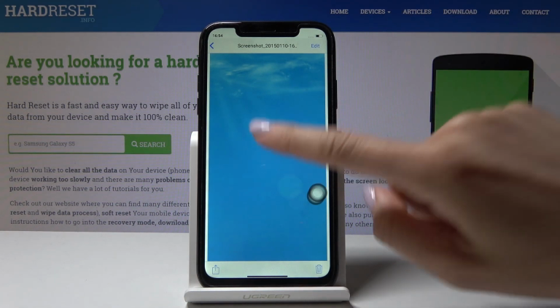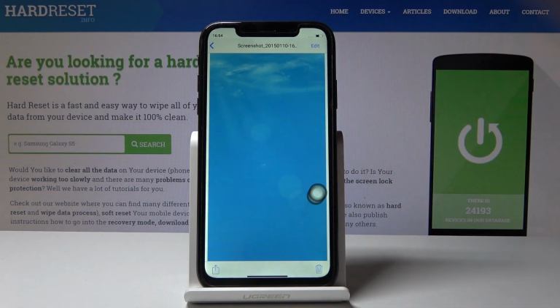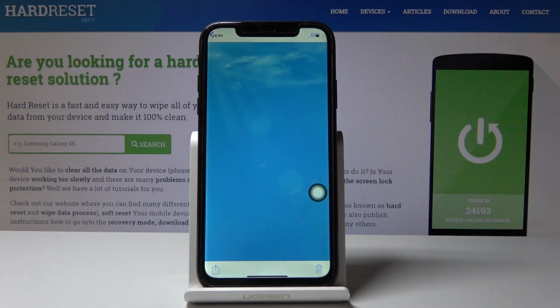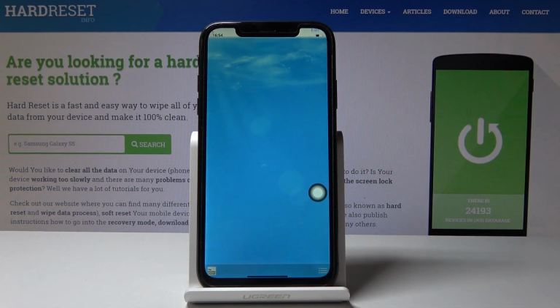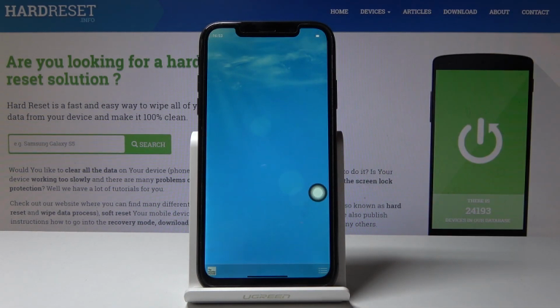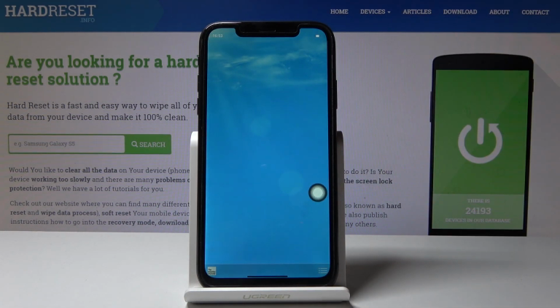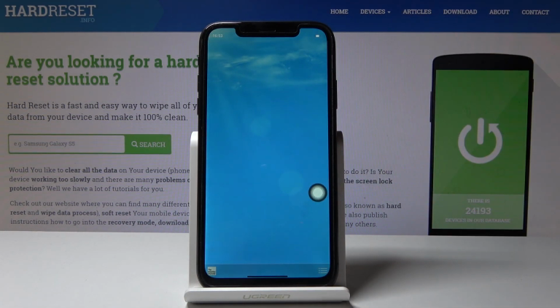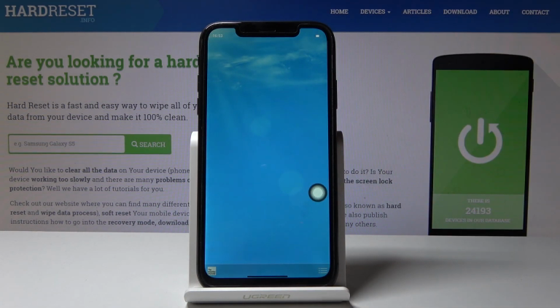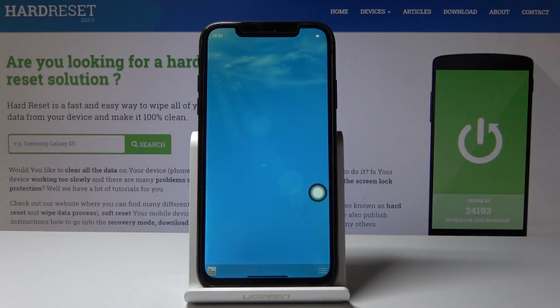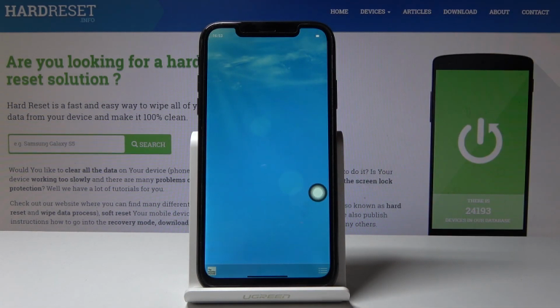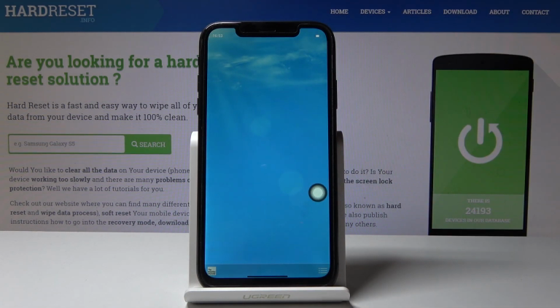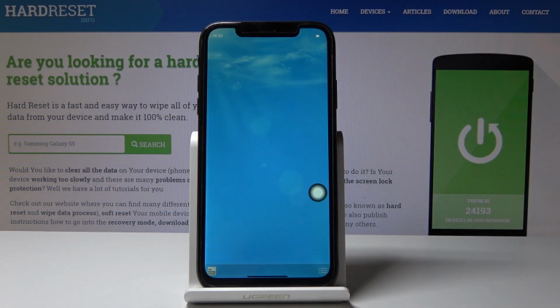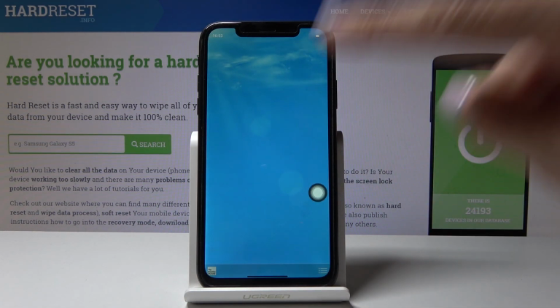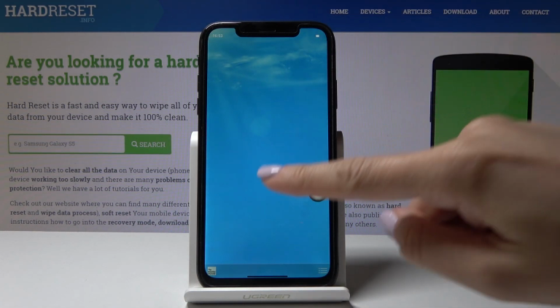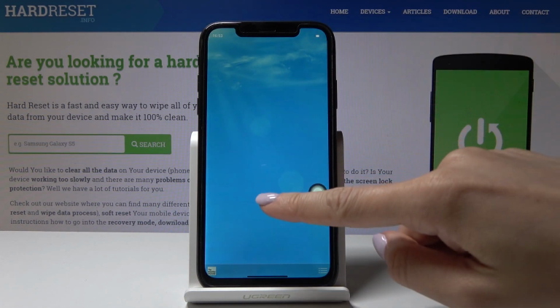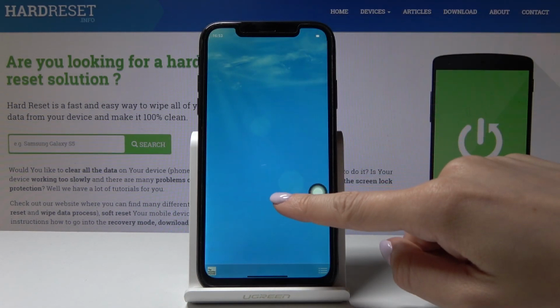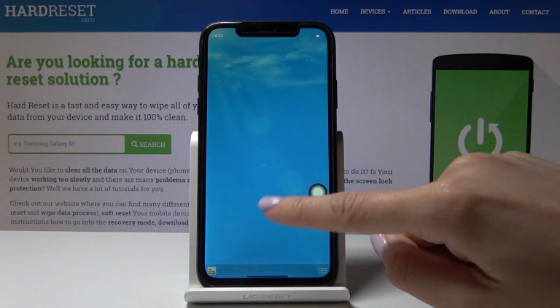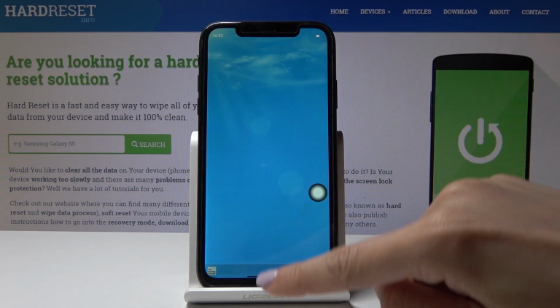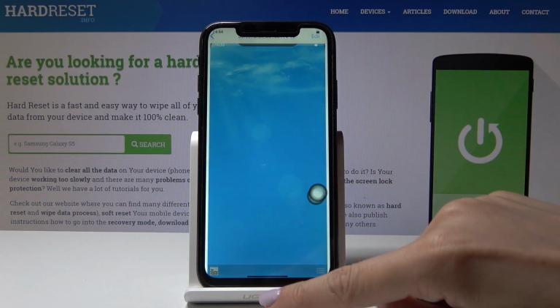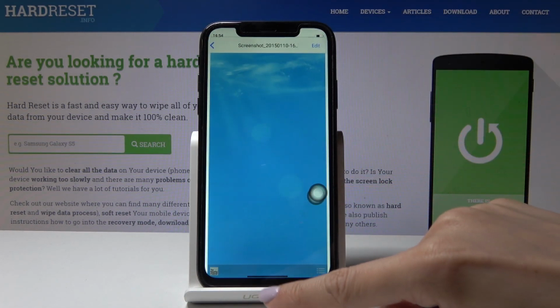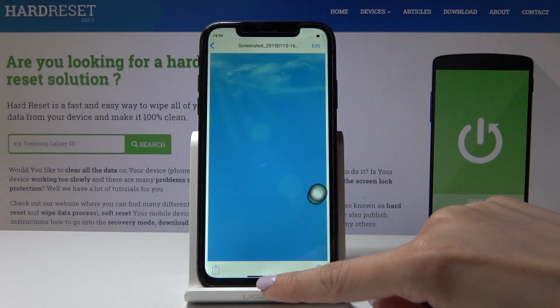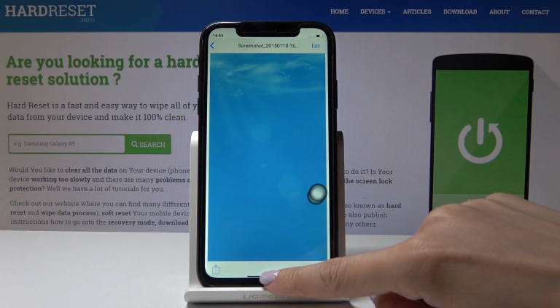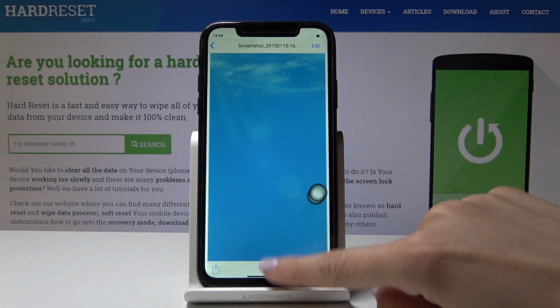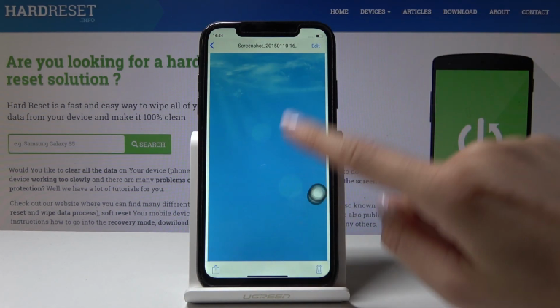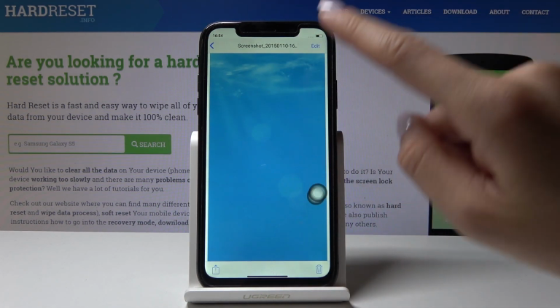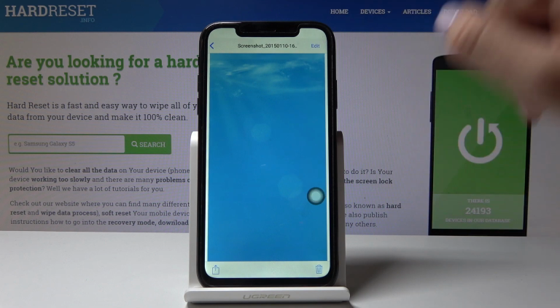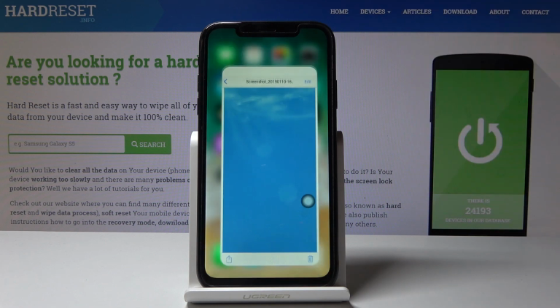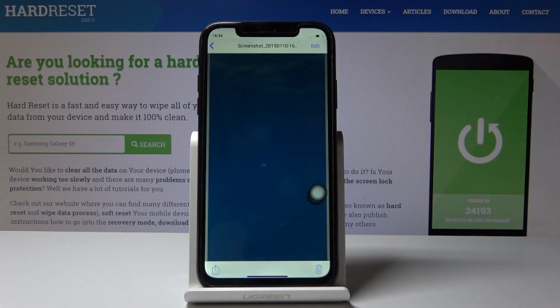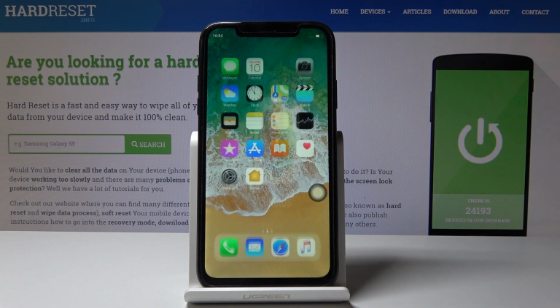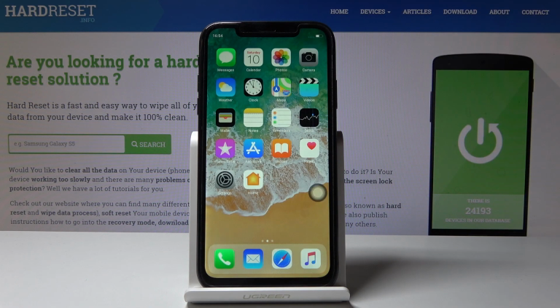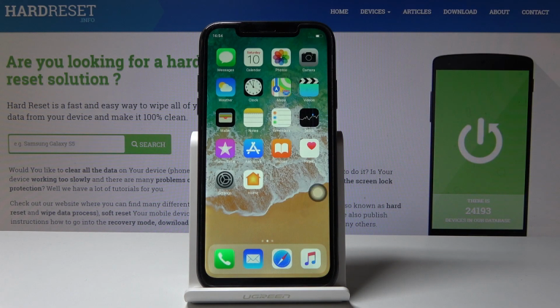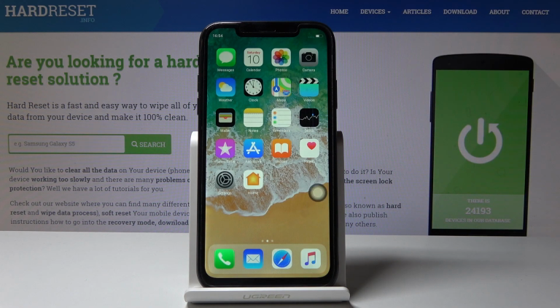Here you will find your screenshot — it's right here. This is the one. Now you can capture every screen you want.